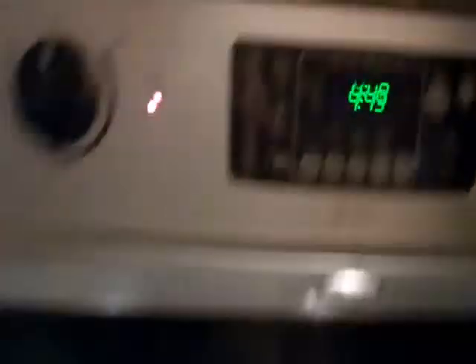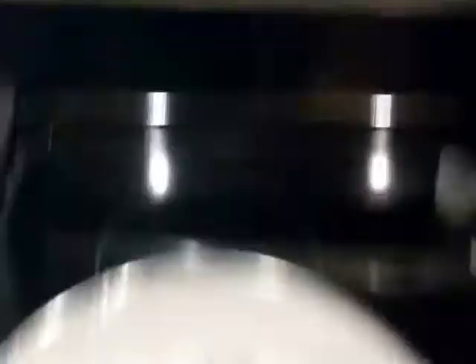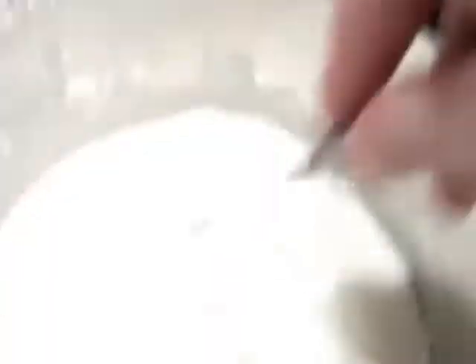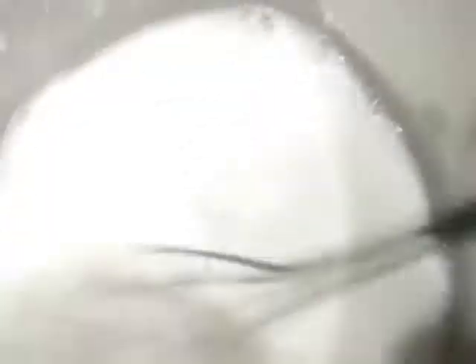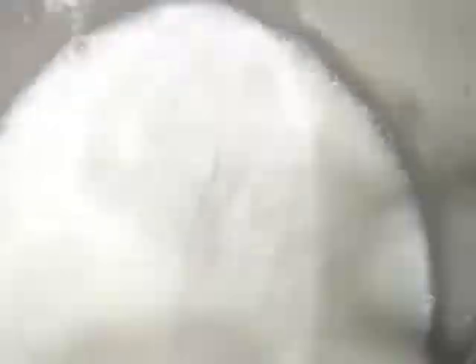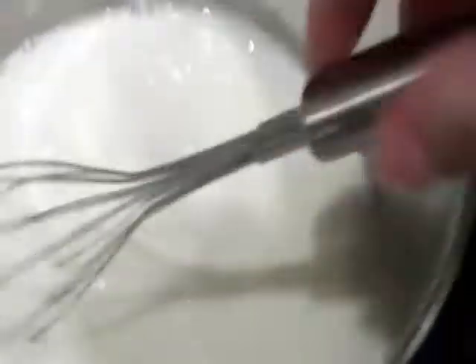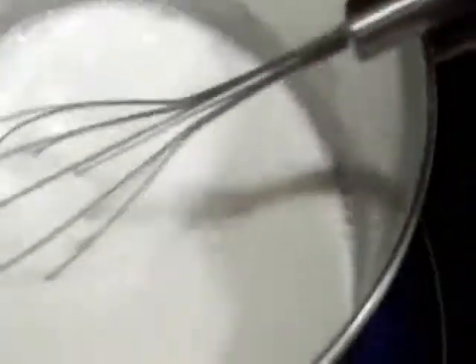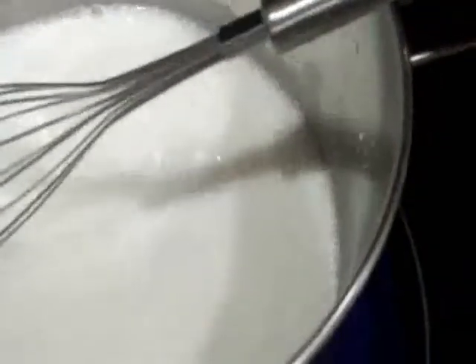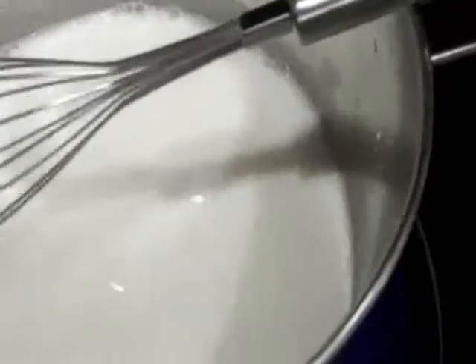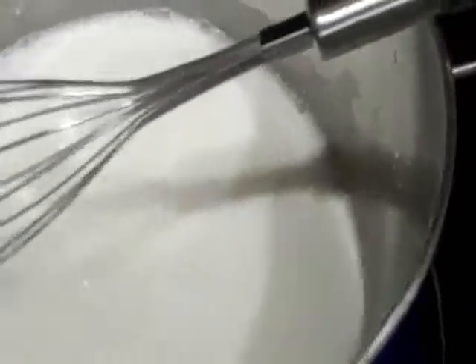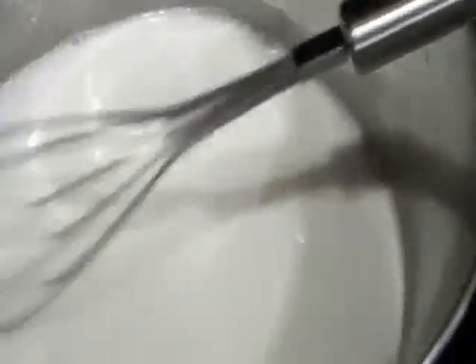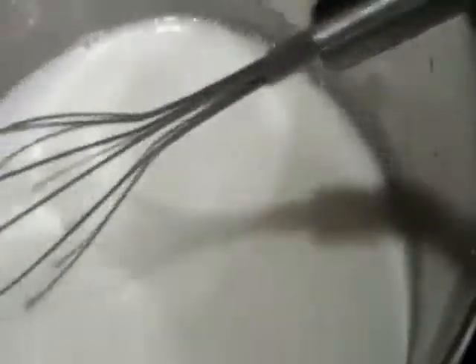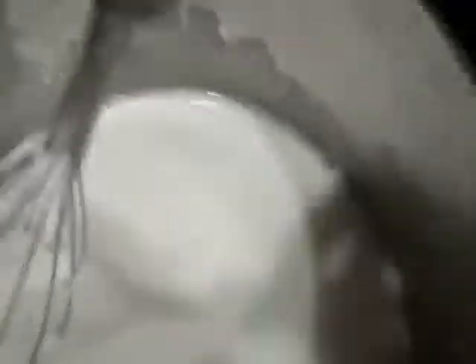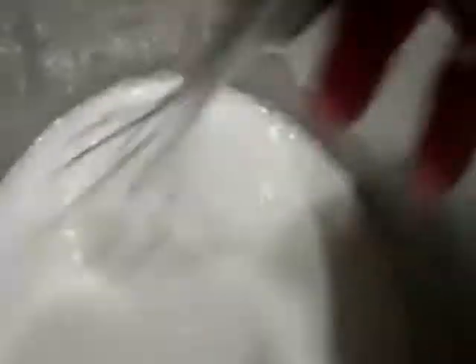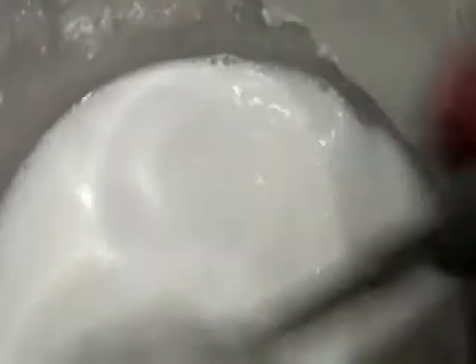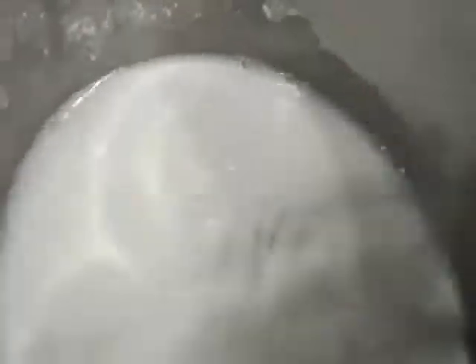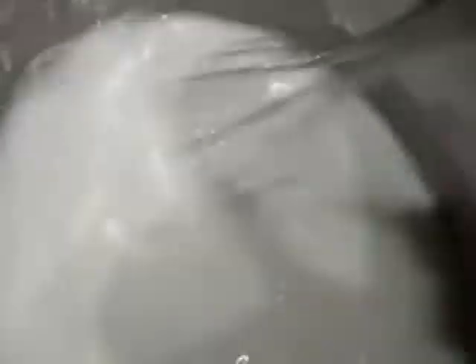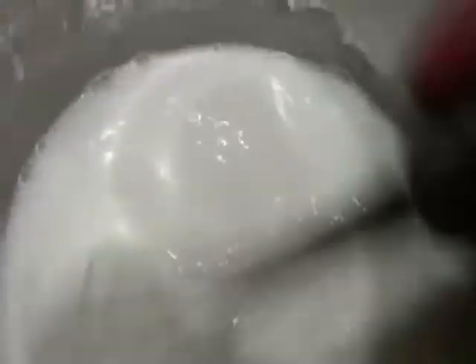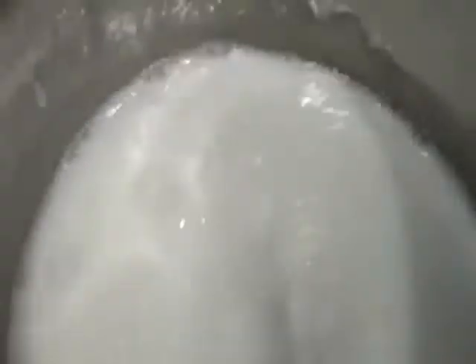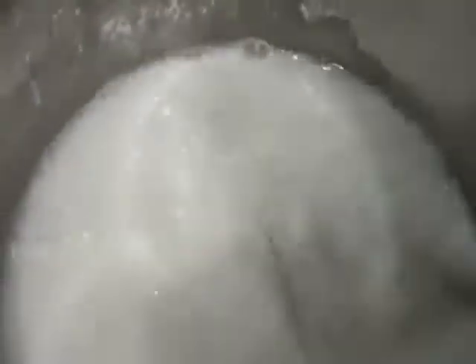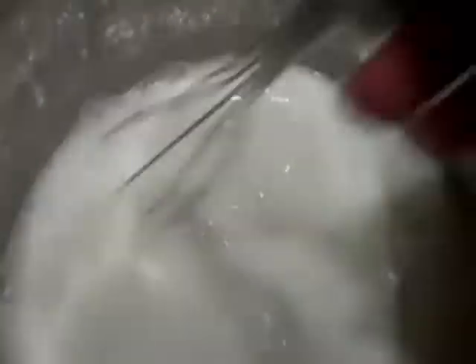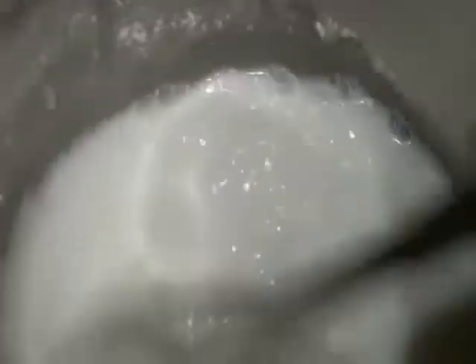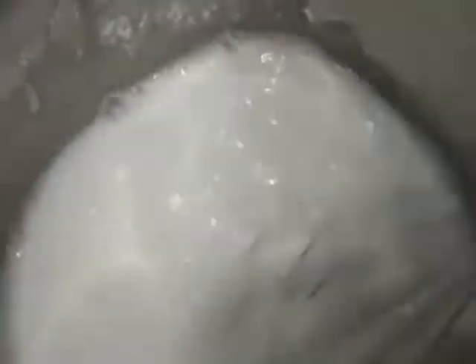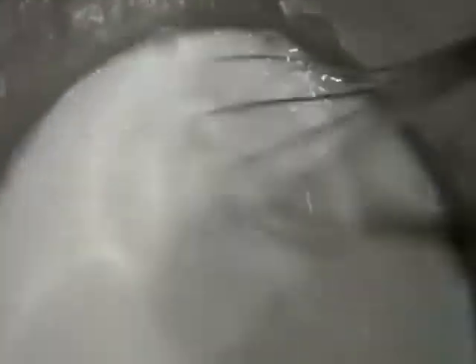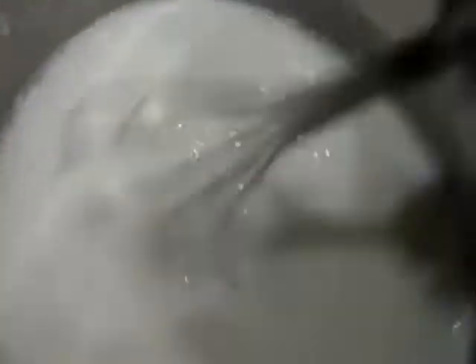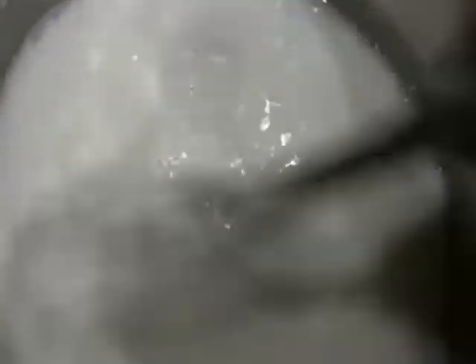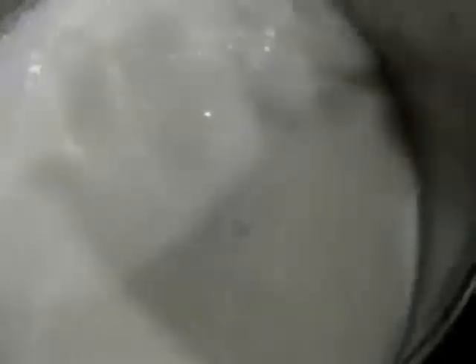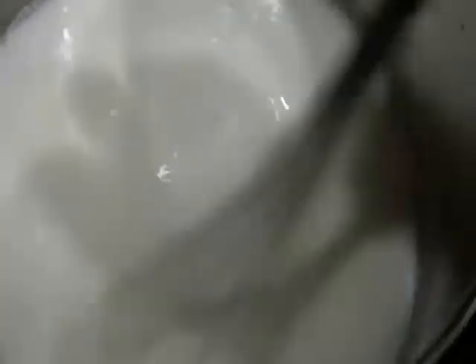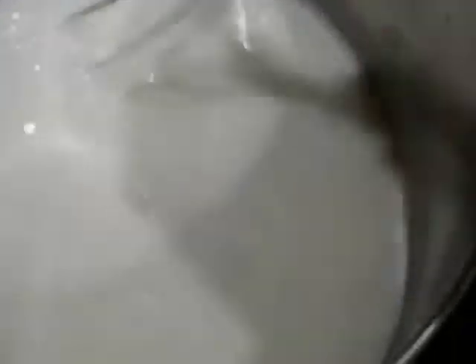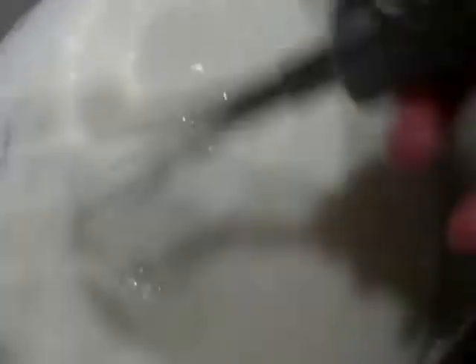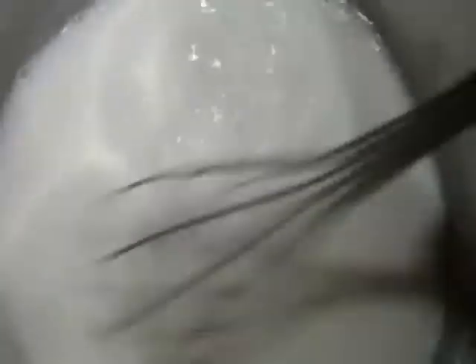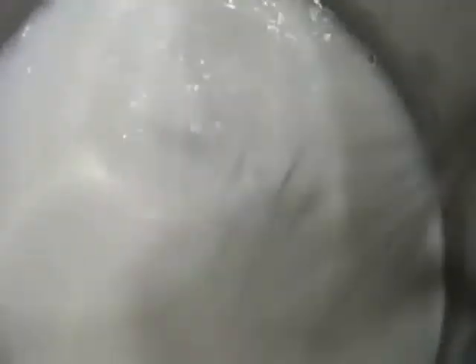Now I'm just going to constantly stir it for about 20 minutes — it's 4:49 now that all the ingredients are in there. So at around 5 o'clock I'm going to have some finger paint.